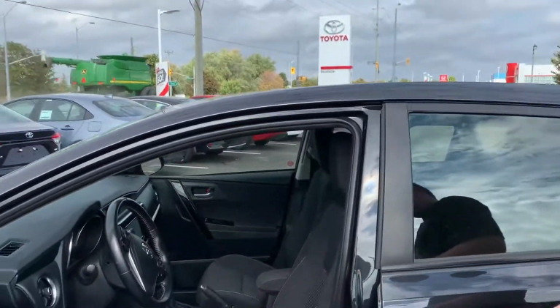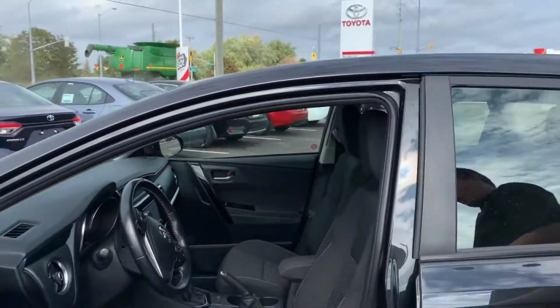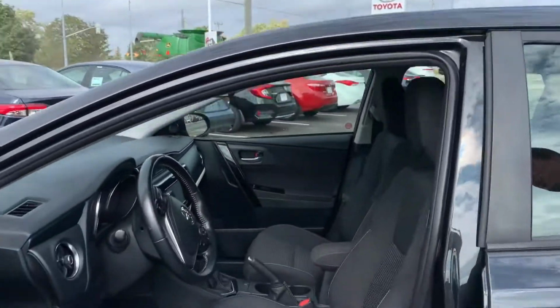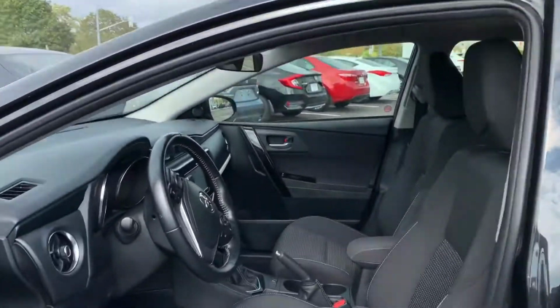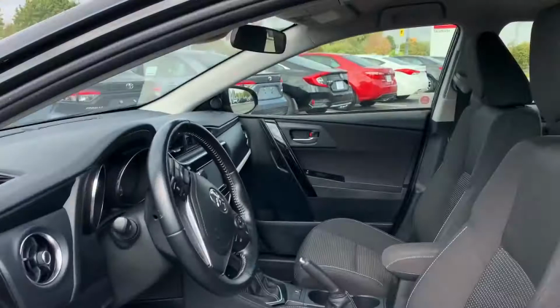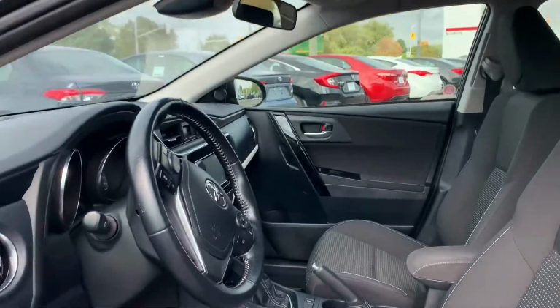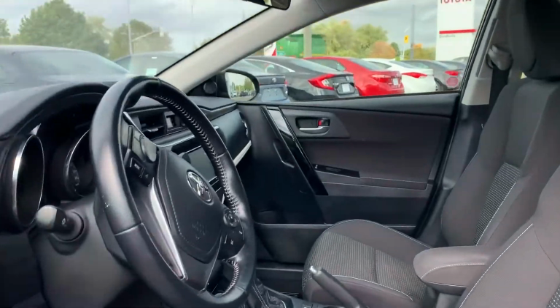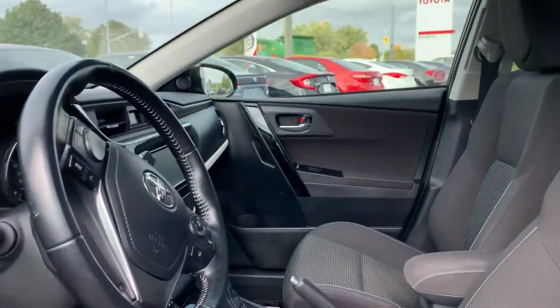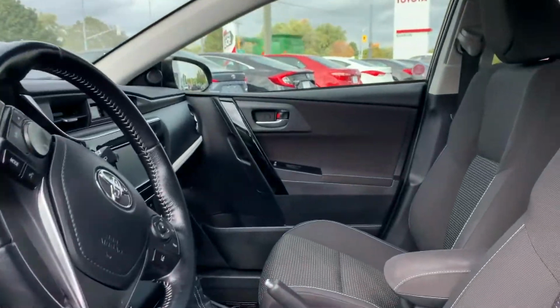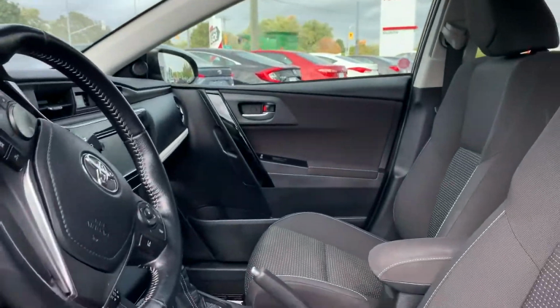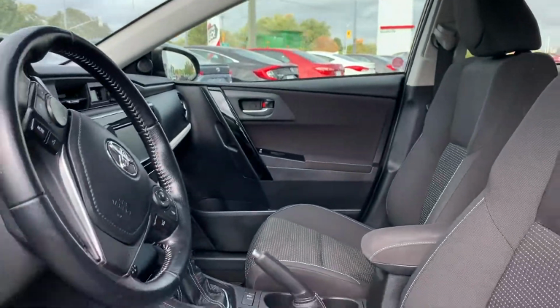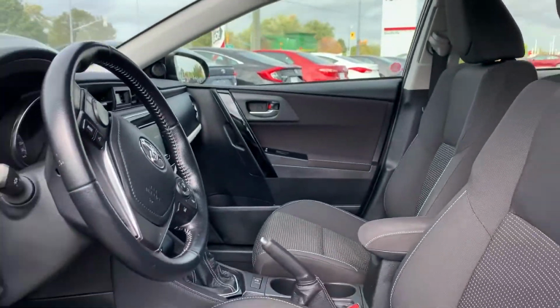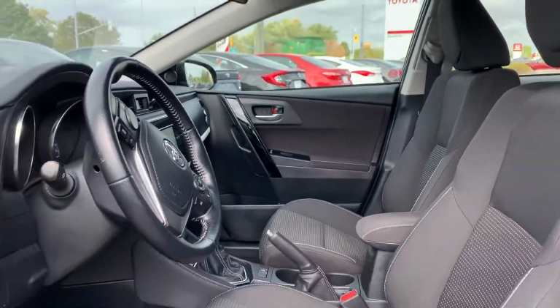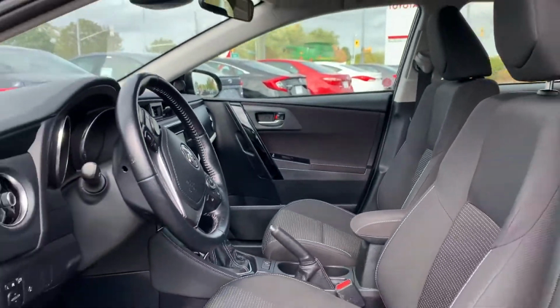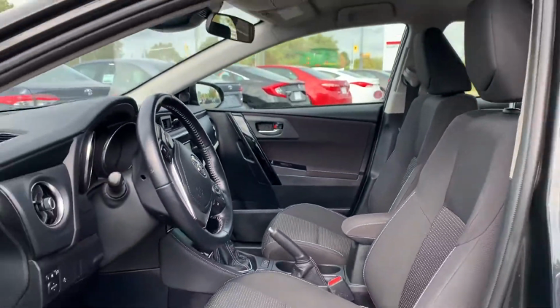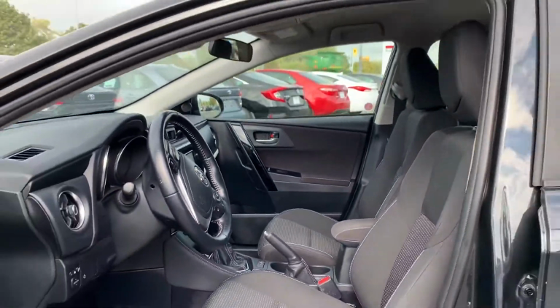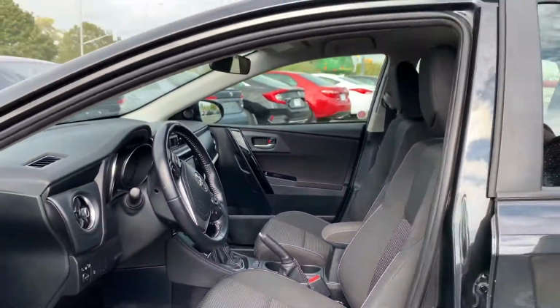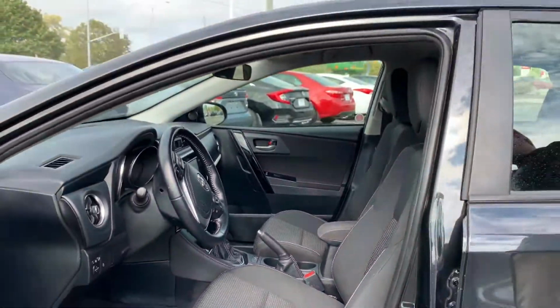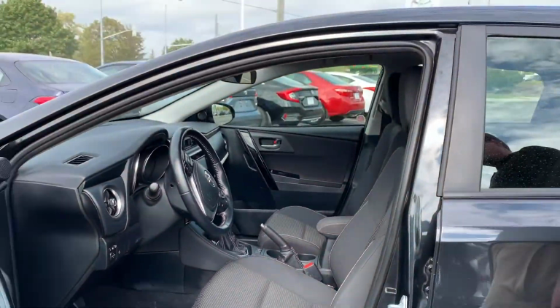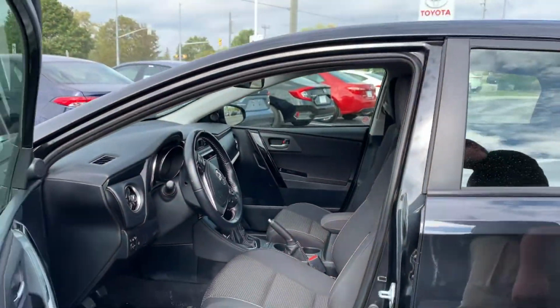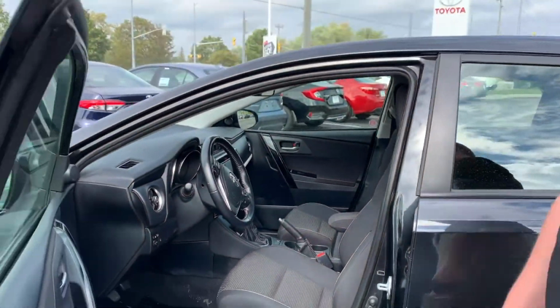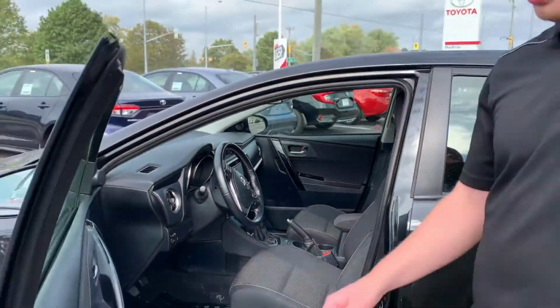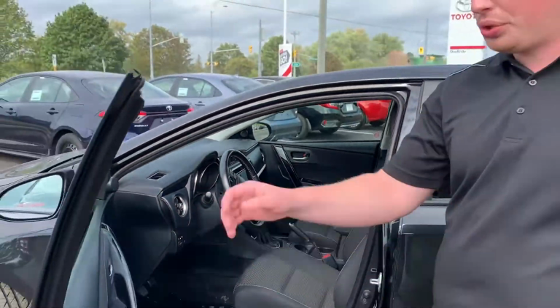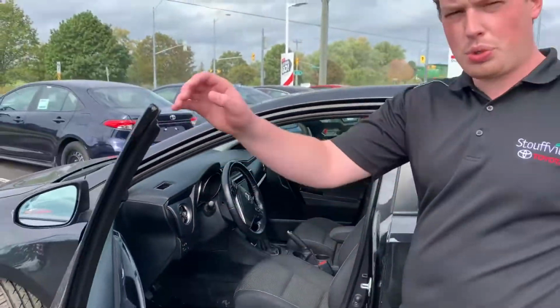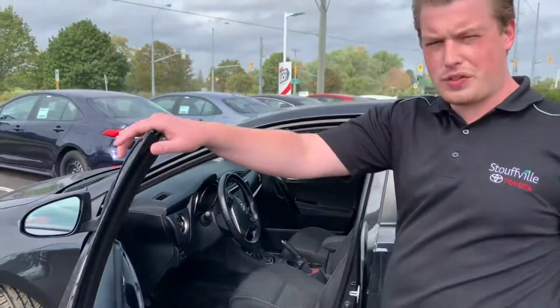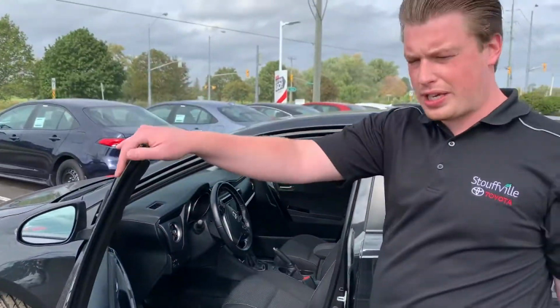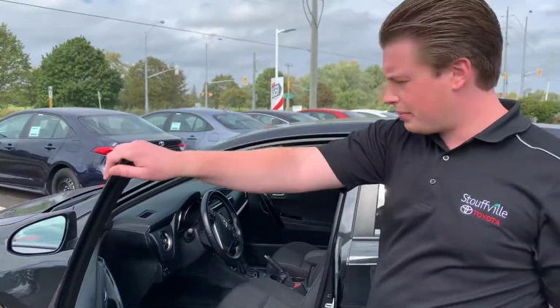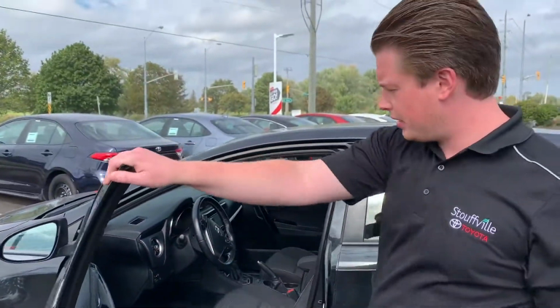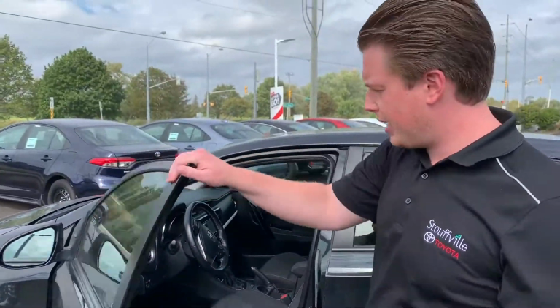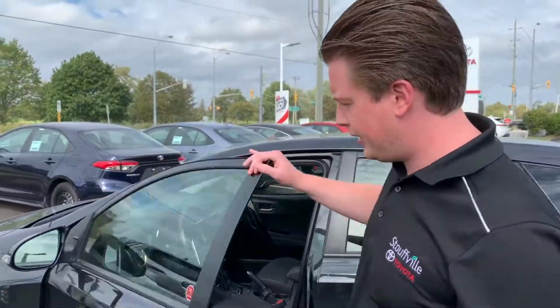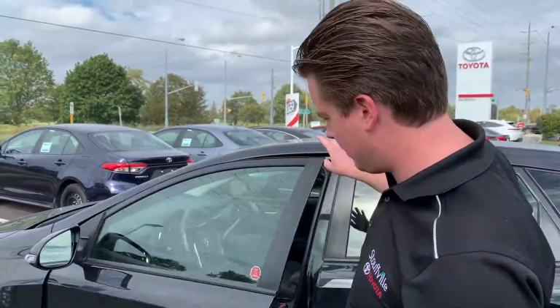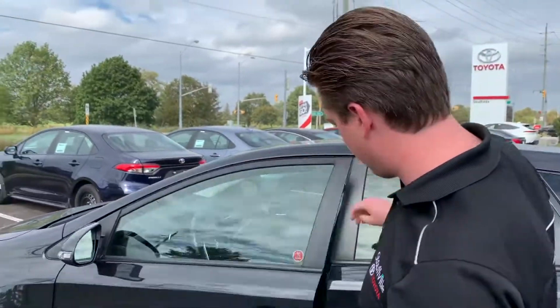You can see it's well taken care of. It's got the nice rubber mats in there, Bluetooth, rear view camera, lane keep assist.